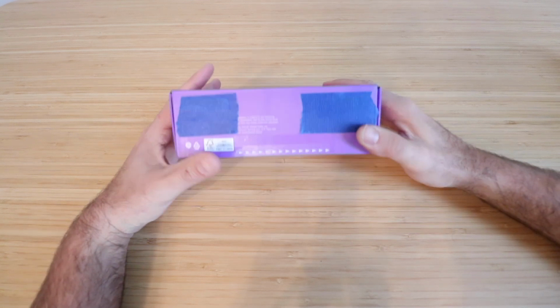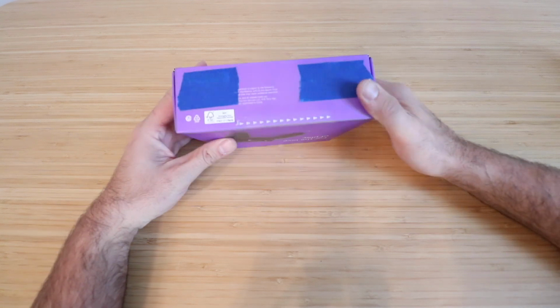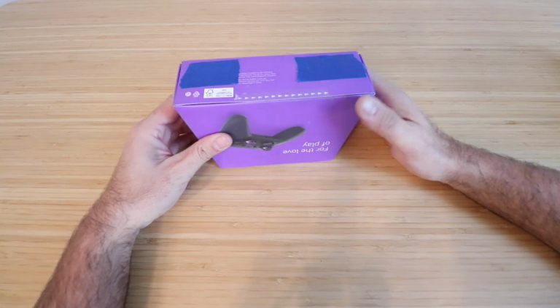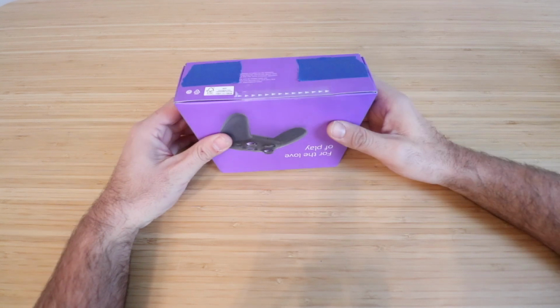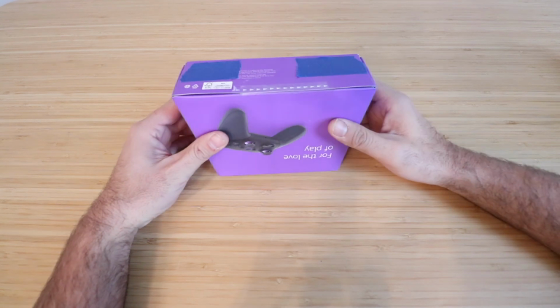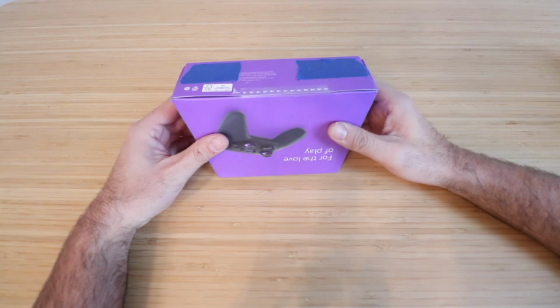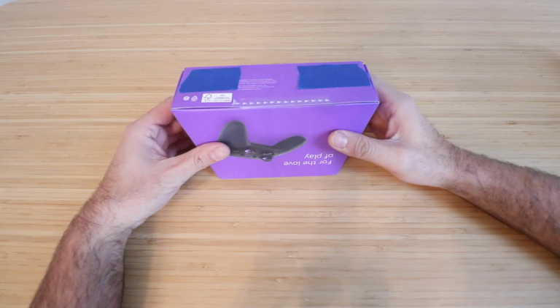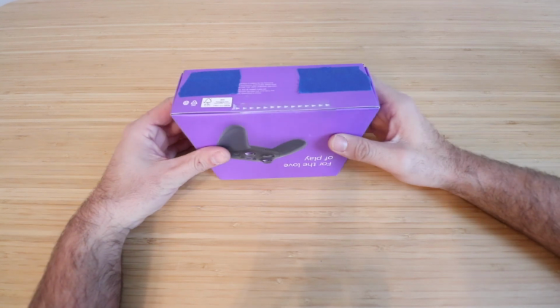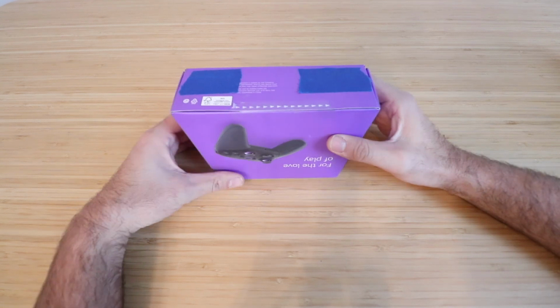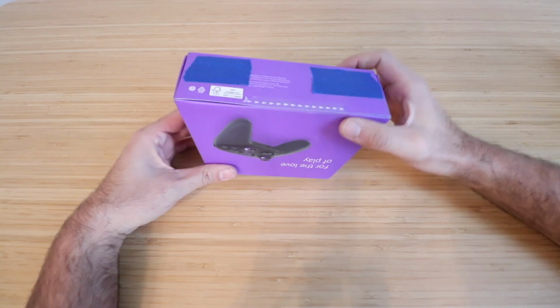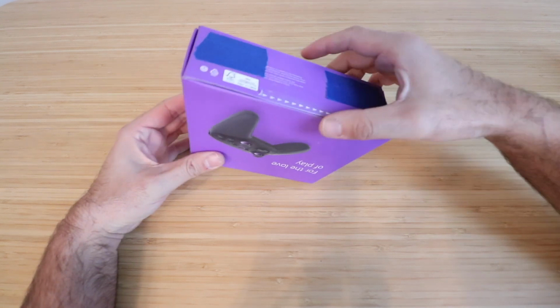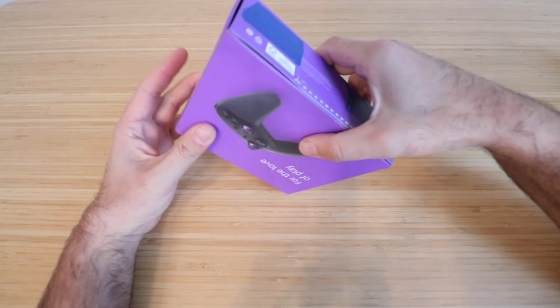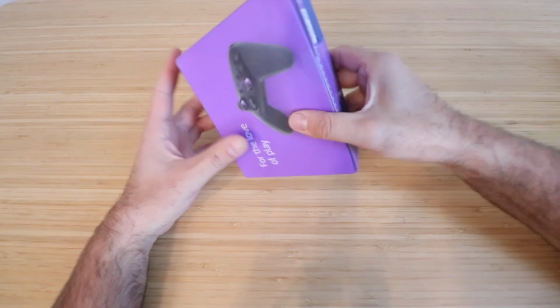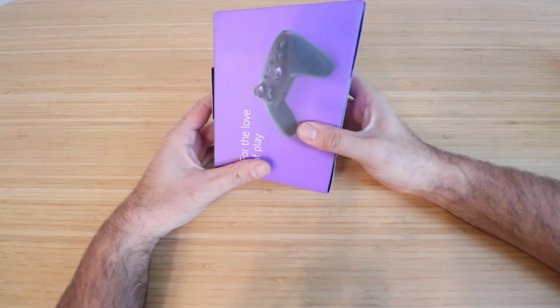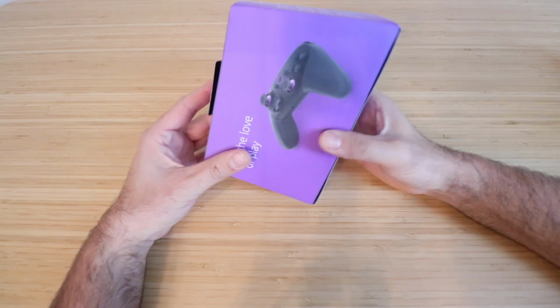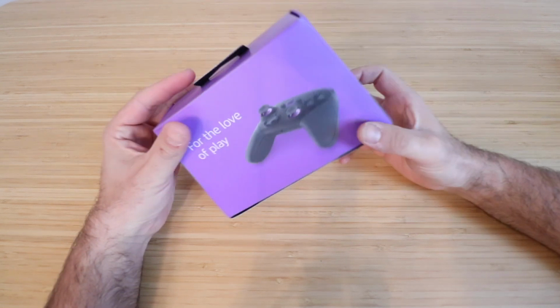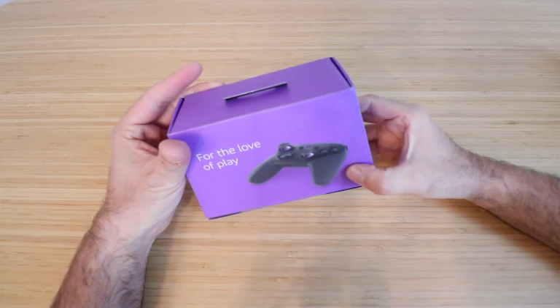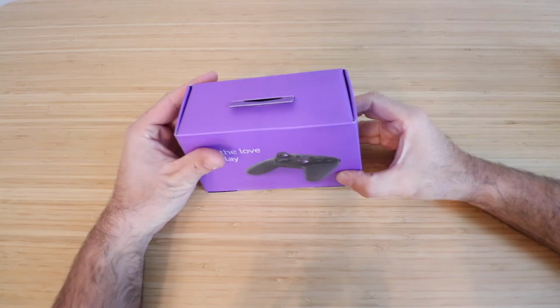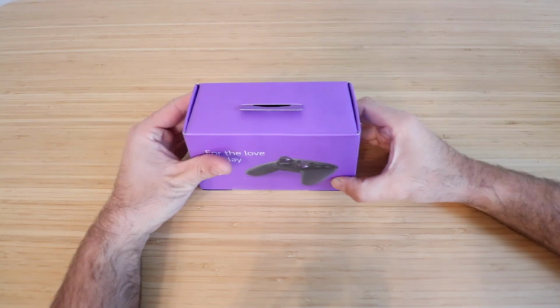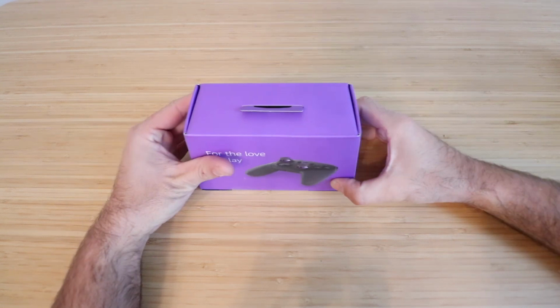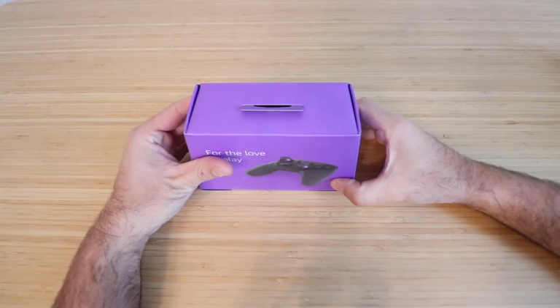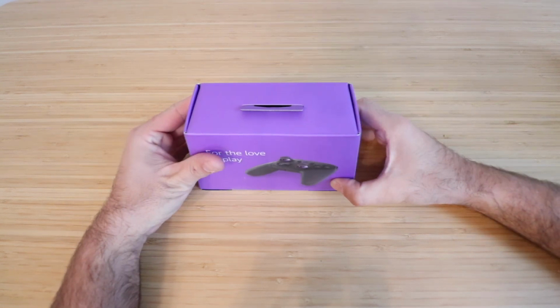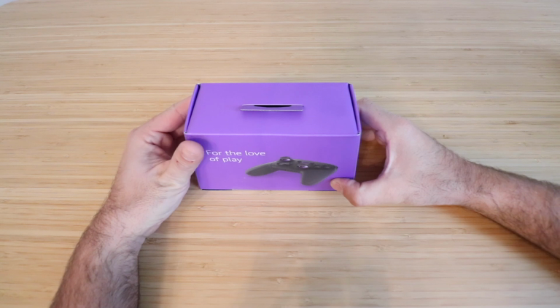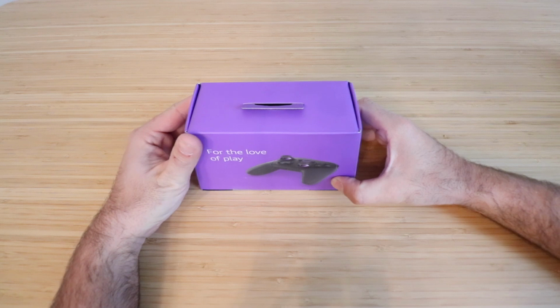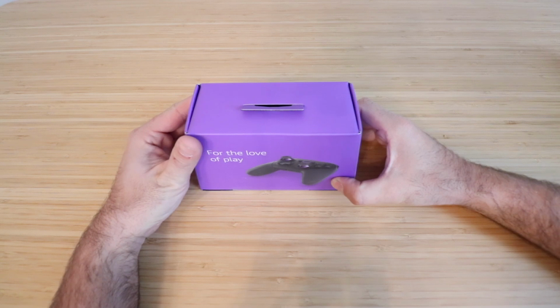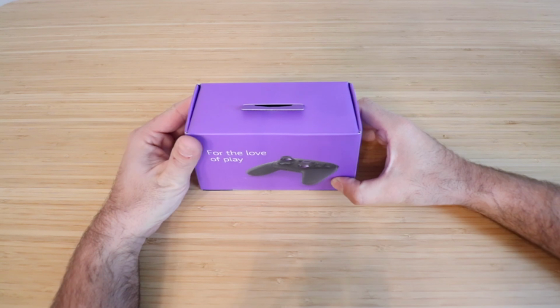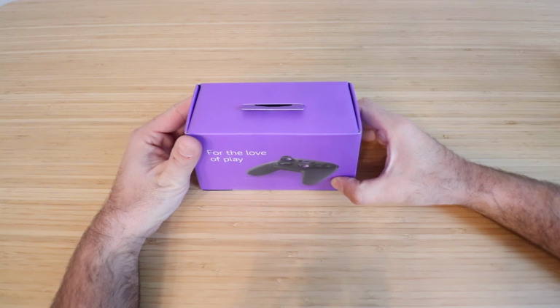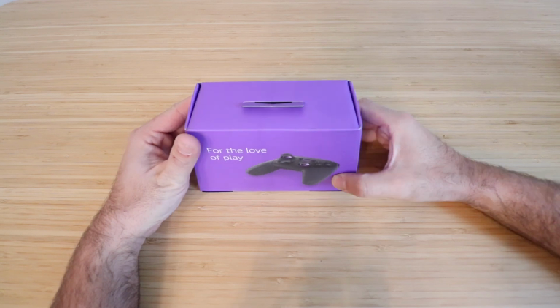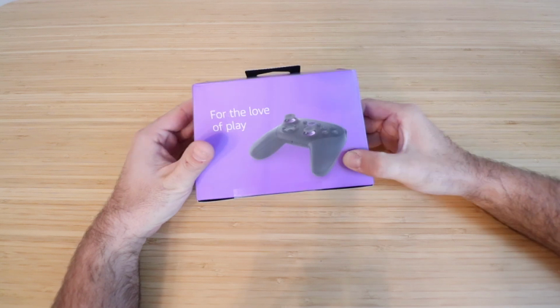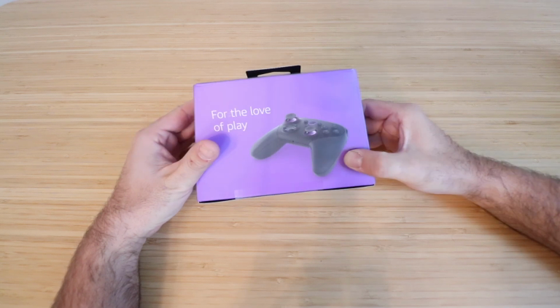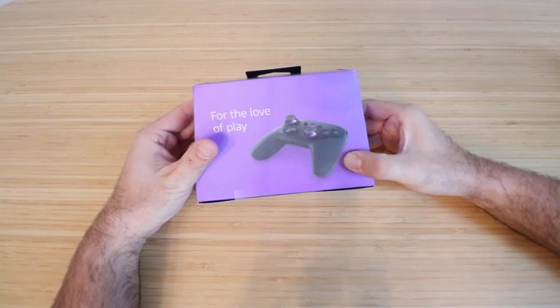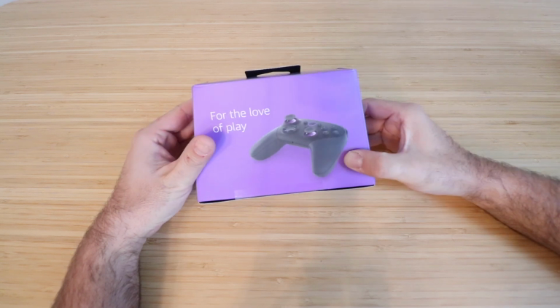So it comes in a nice box here. You can see the back side of it — it says 'For the love of the play.'